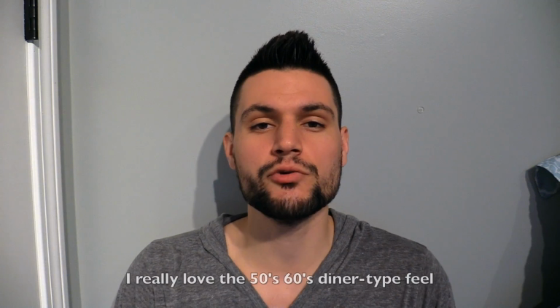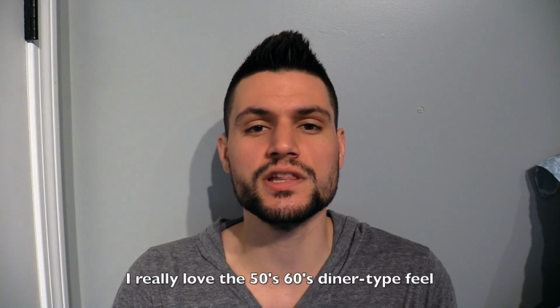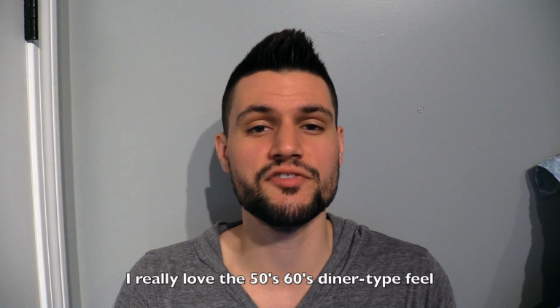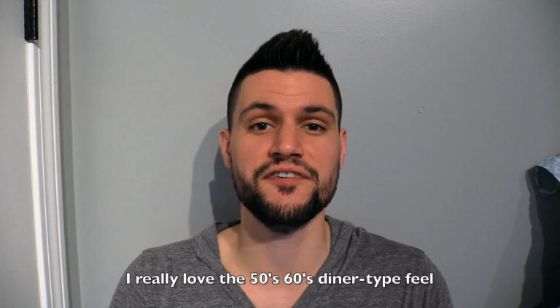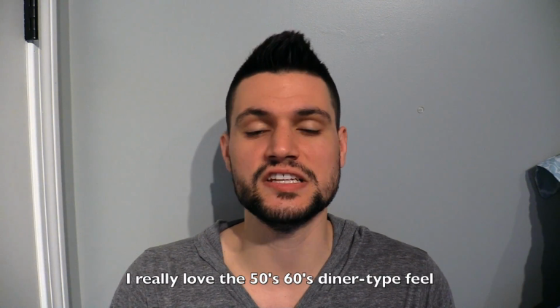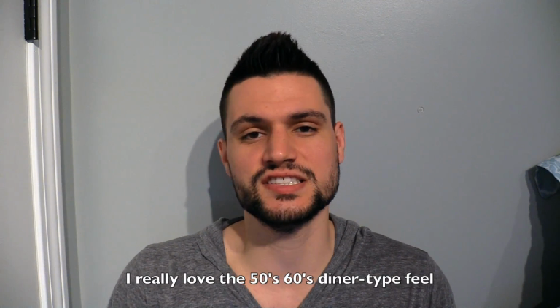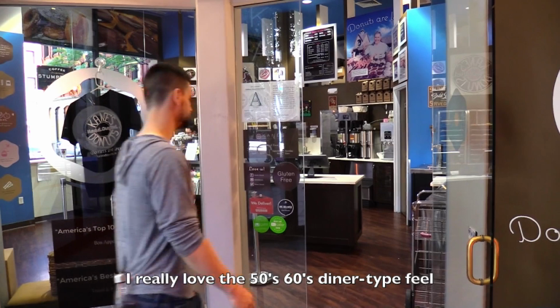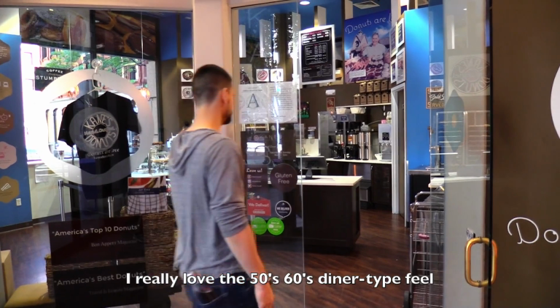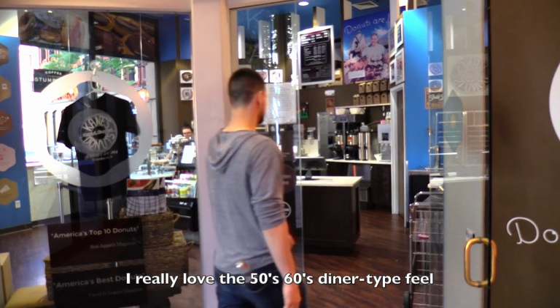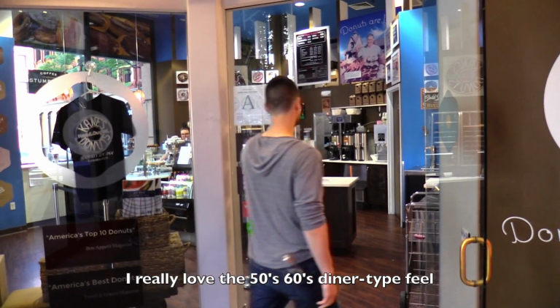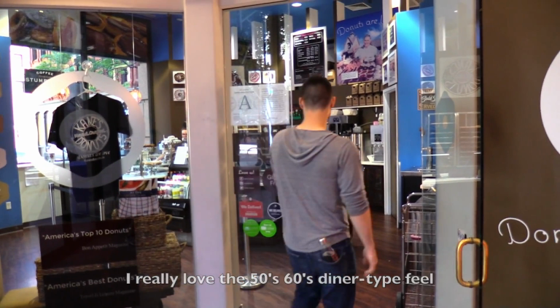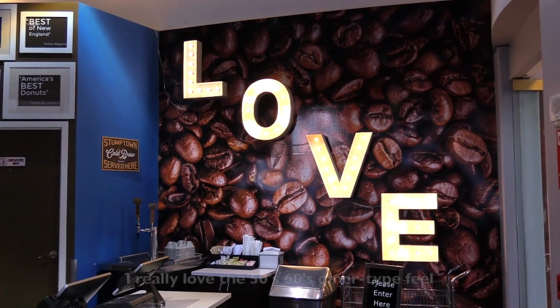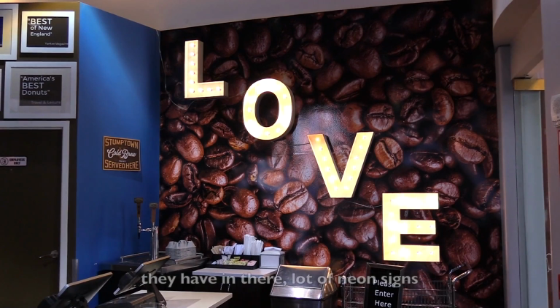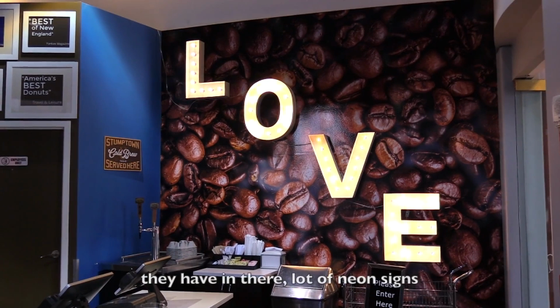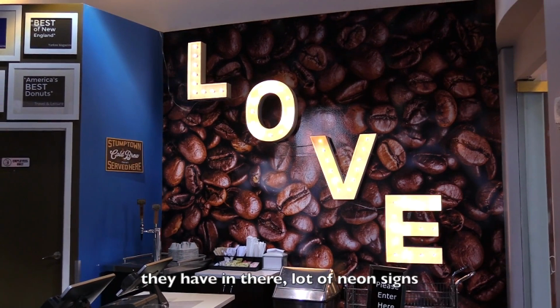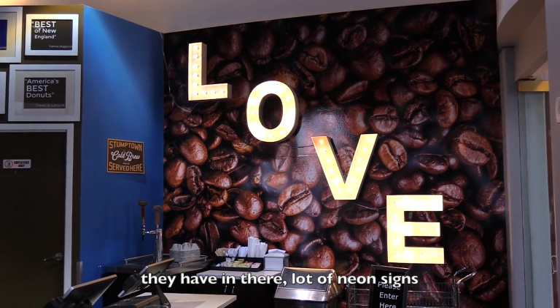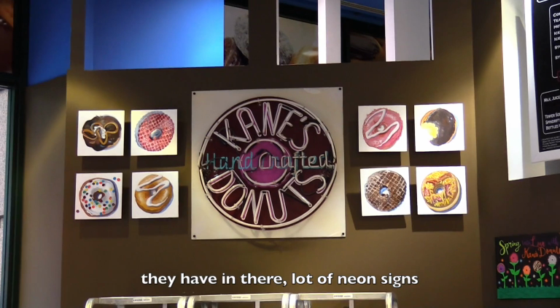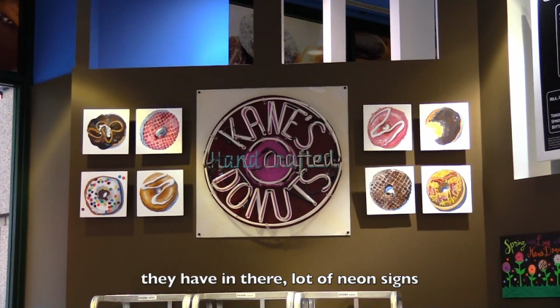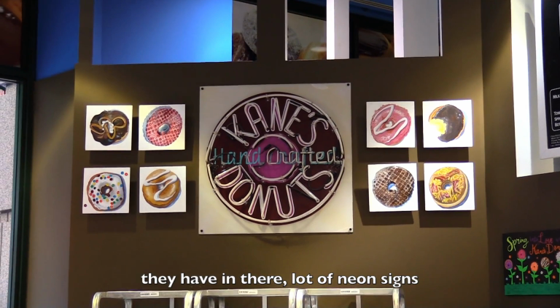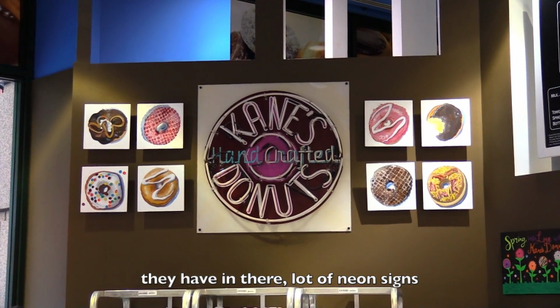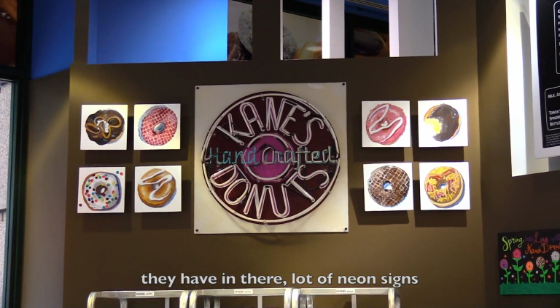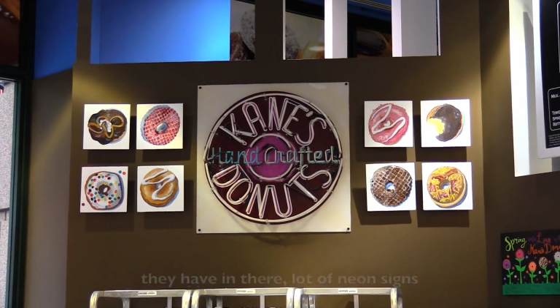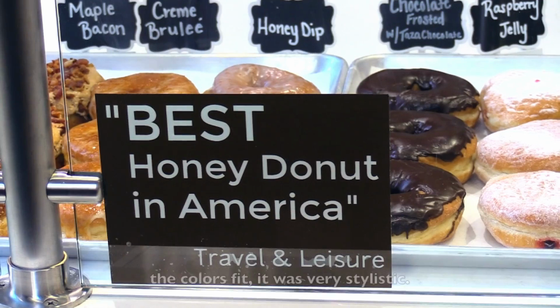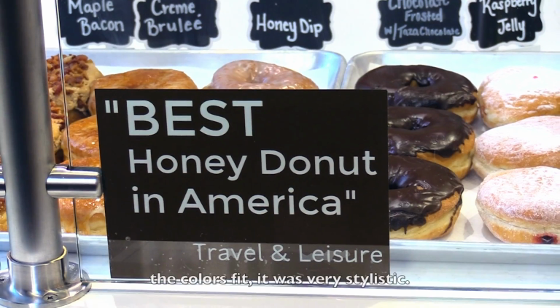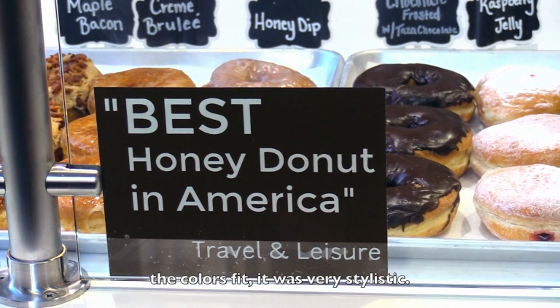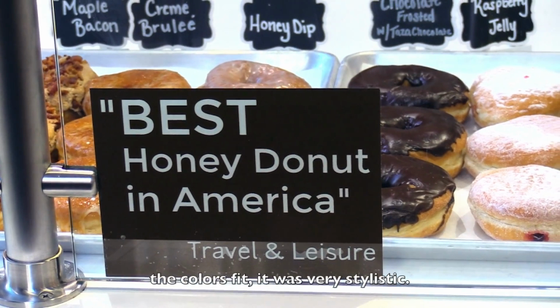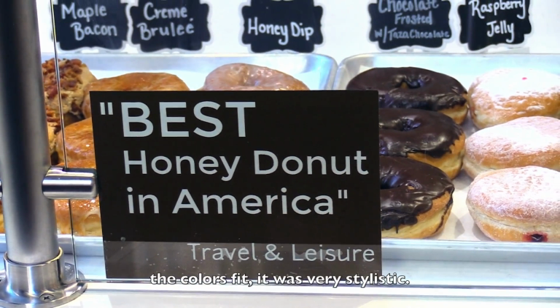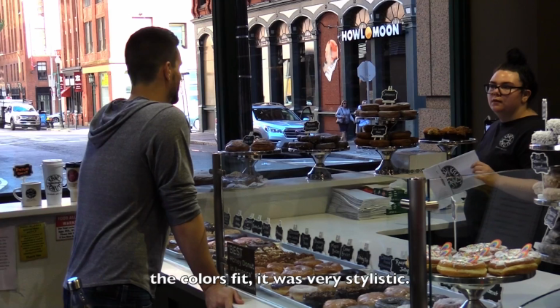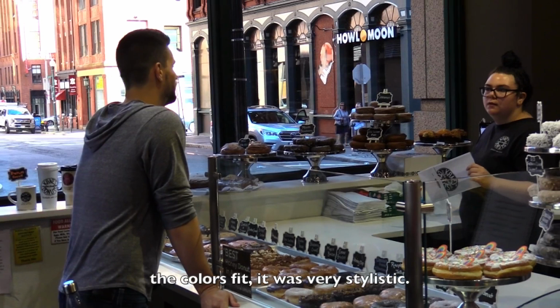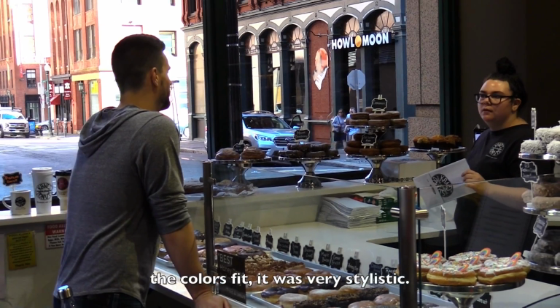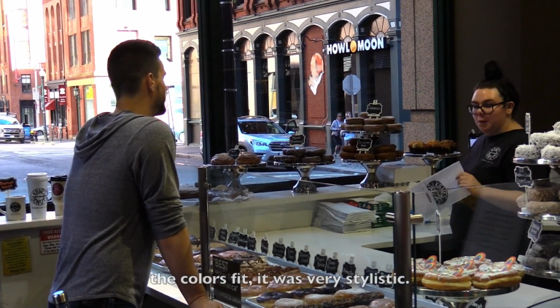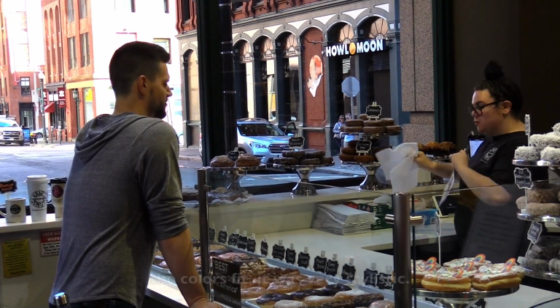I really love the 50s, 60s diner type feel they have in there. A lot of neon signs, the colors fit. It was very stylistic.